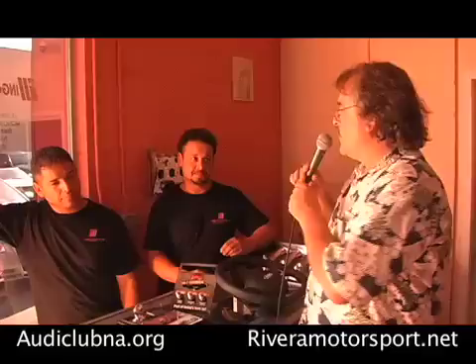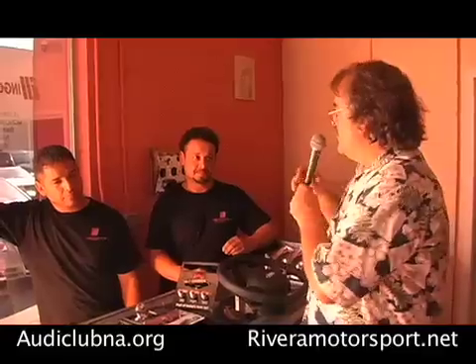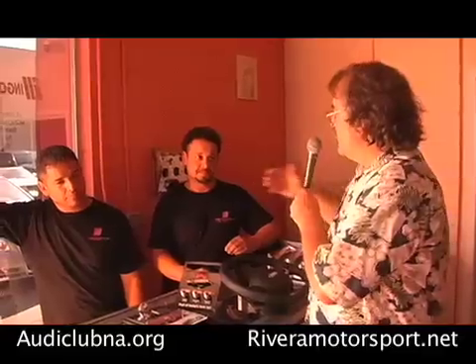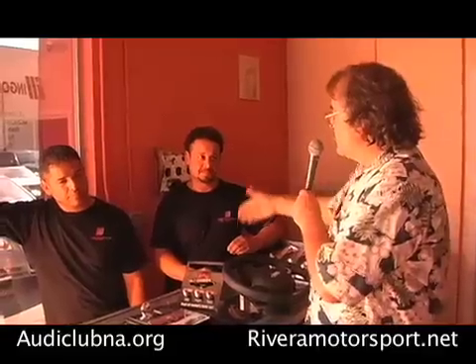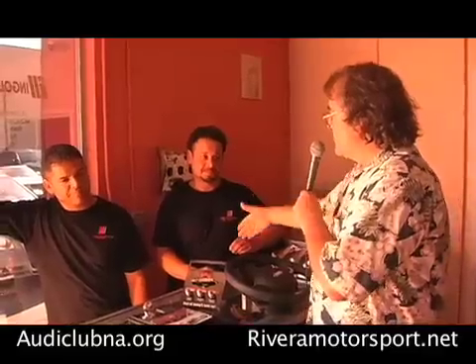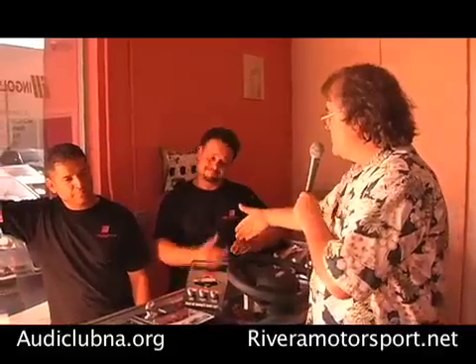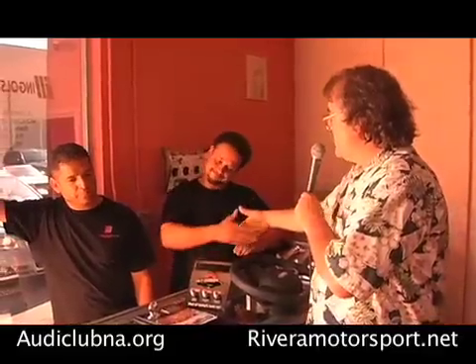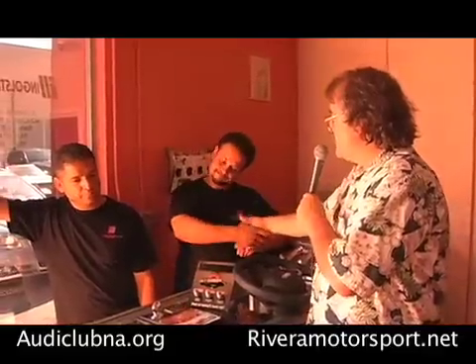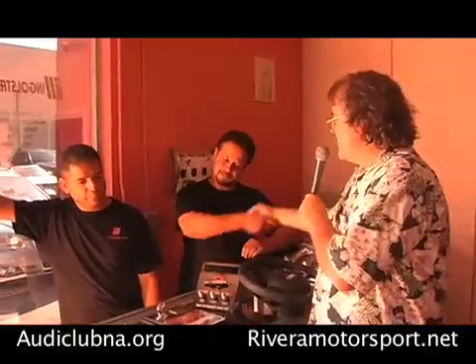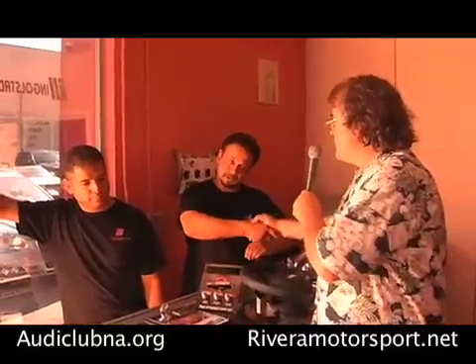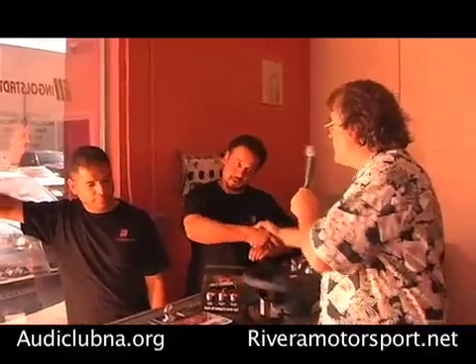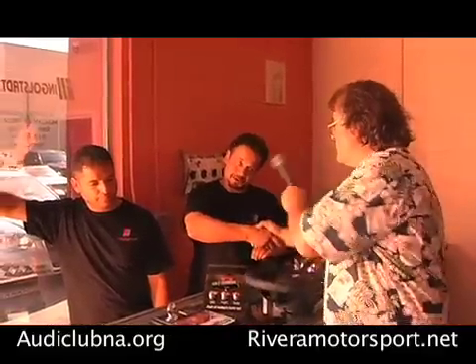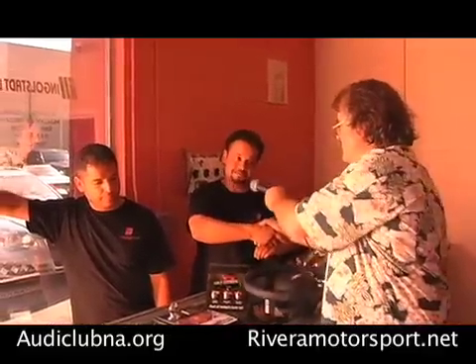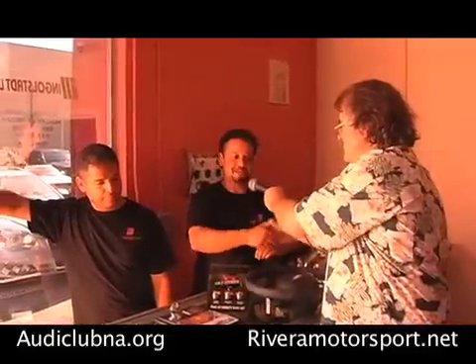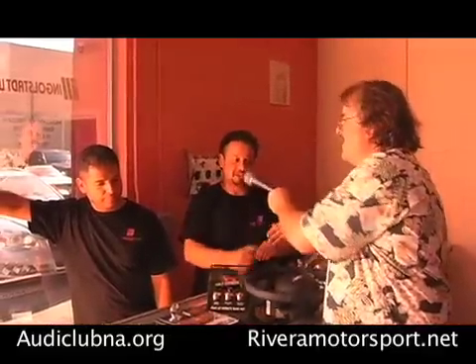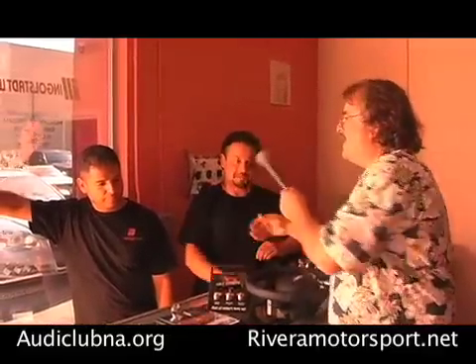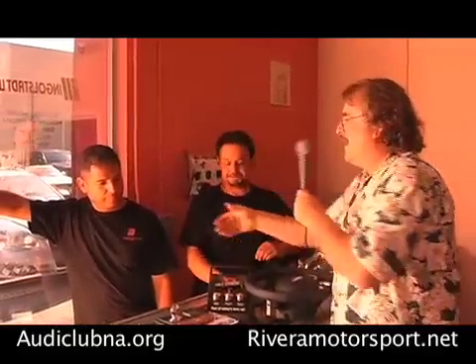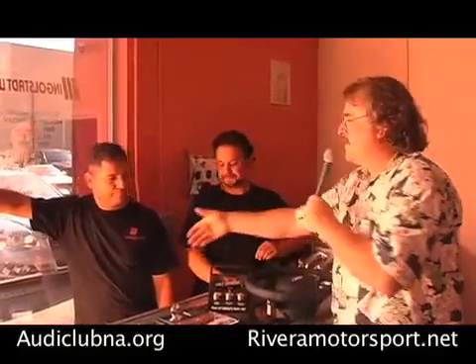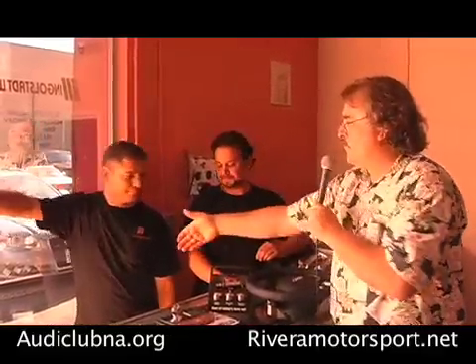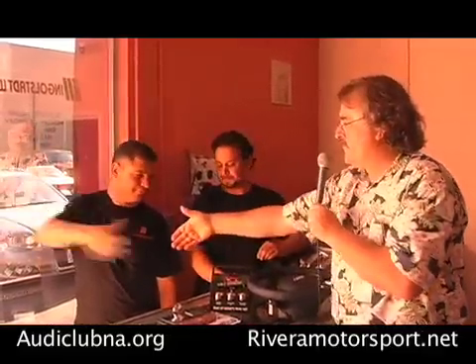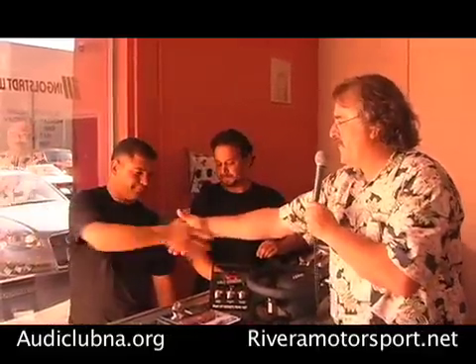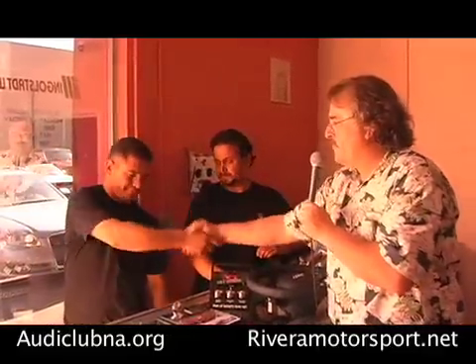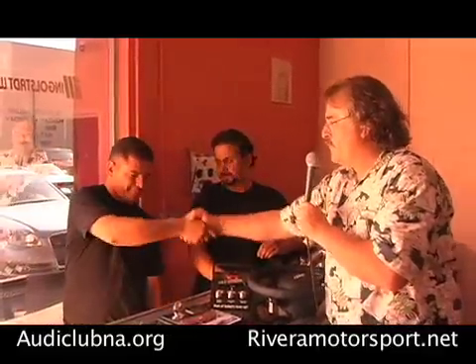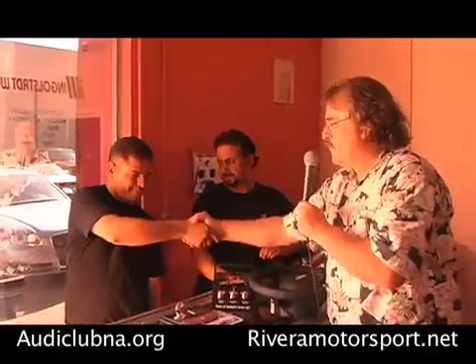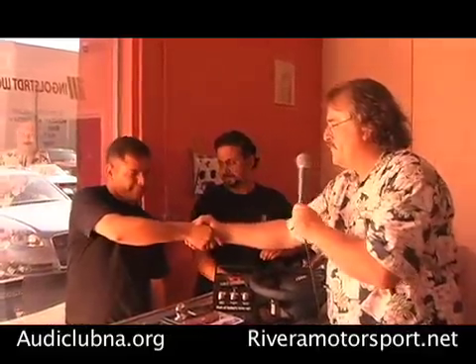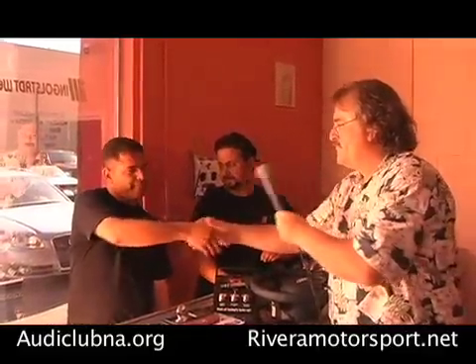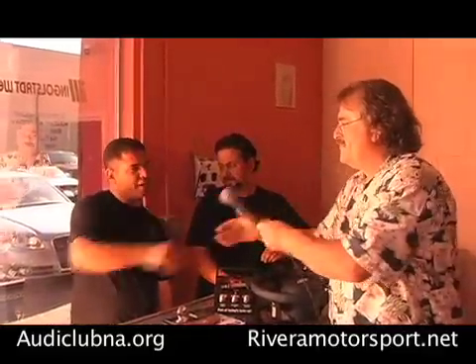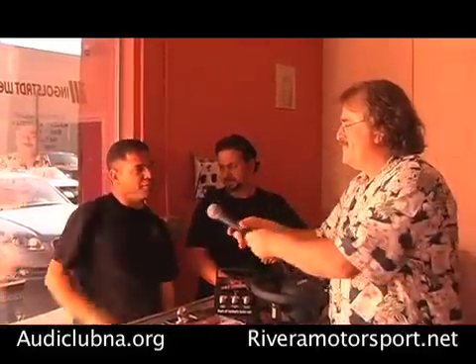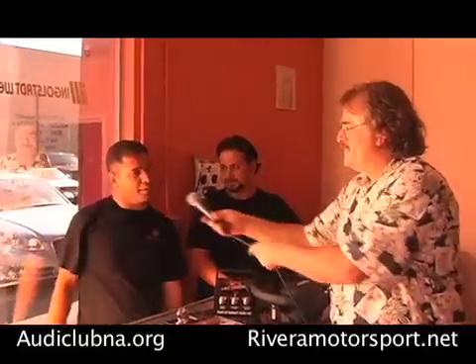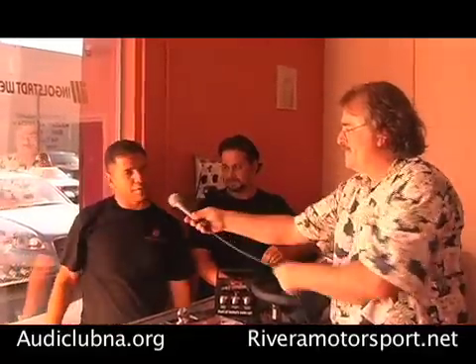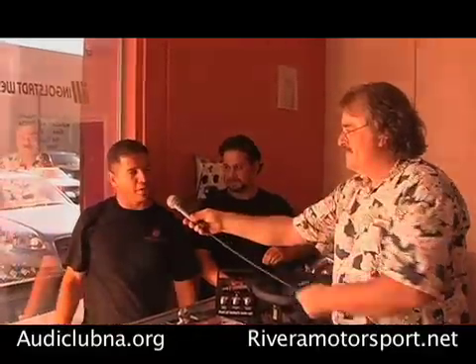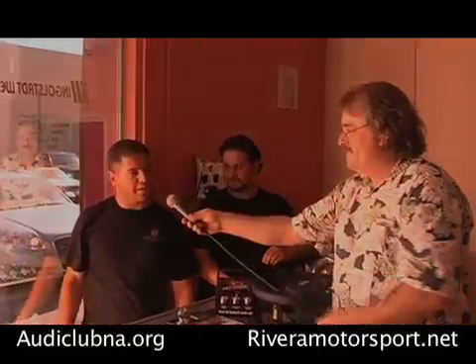Ian, I really appreciate it — thank you very much. Anytime. And Christian, thank you very much. Thank you very much to you guys.